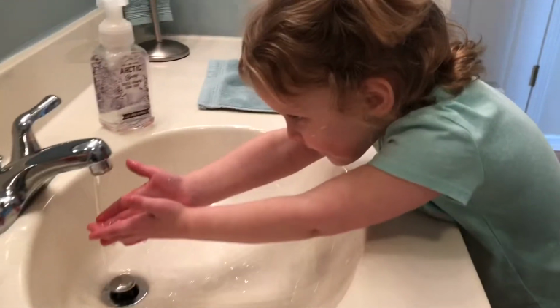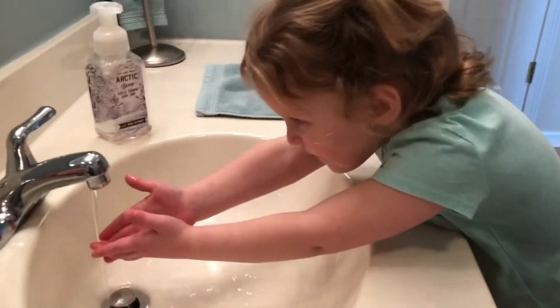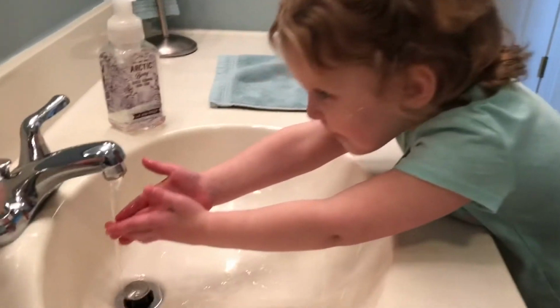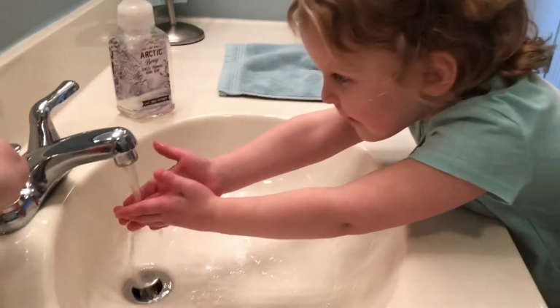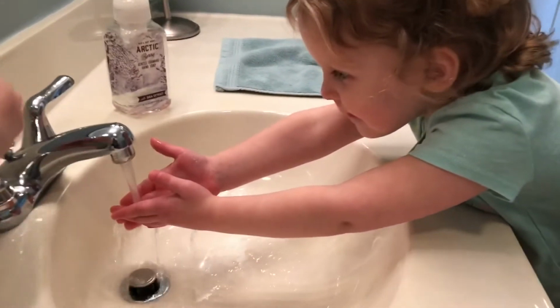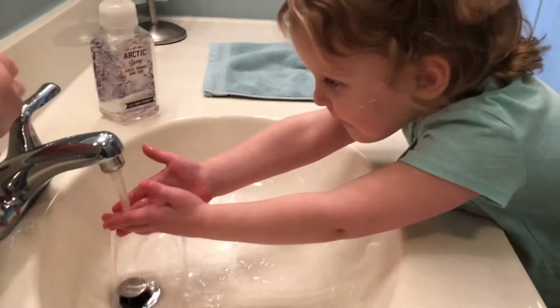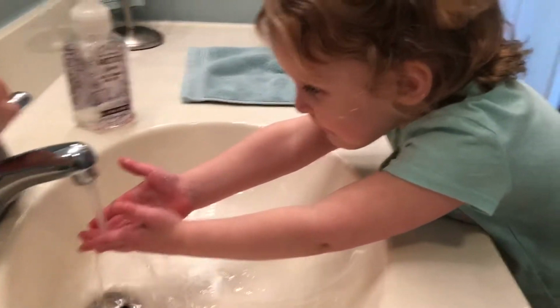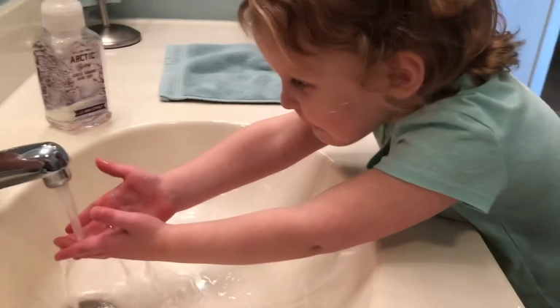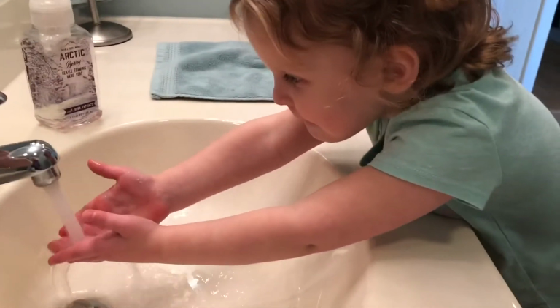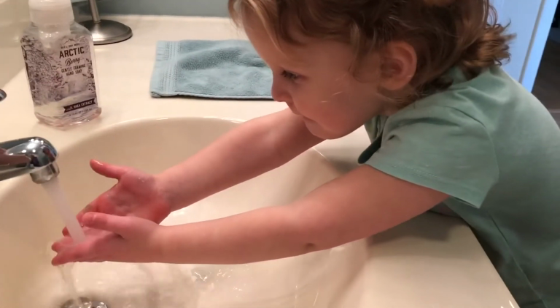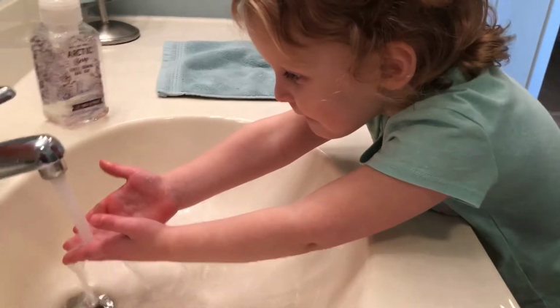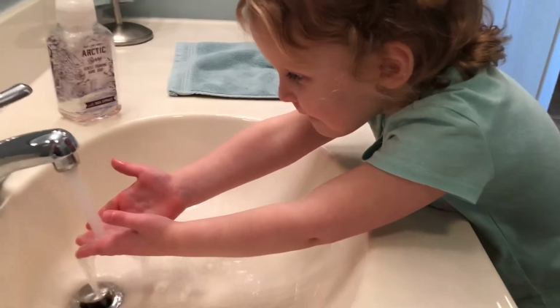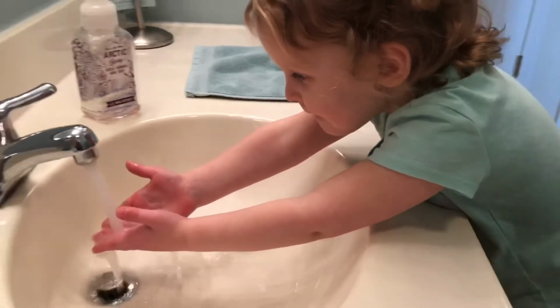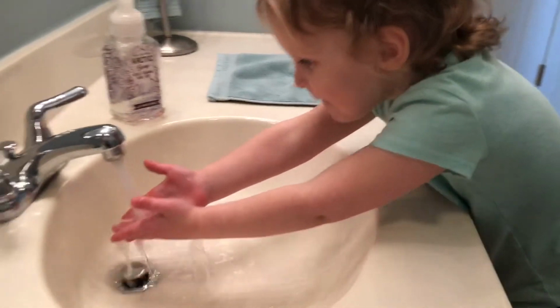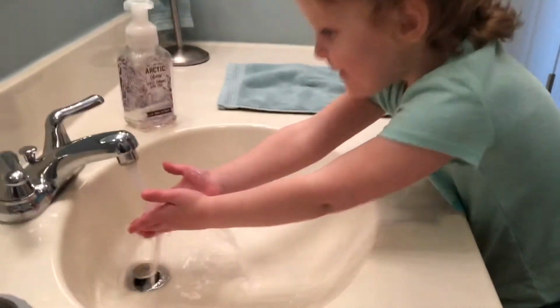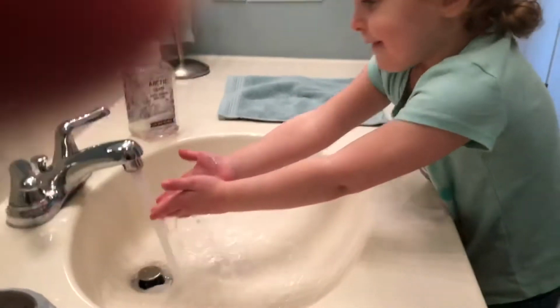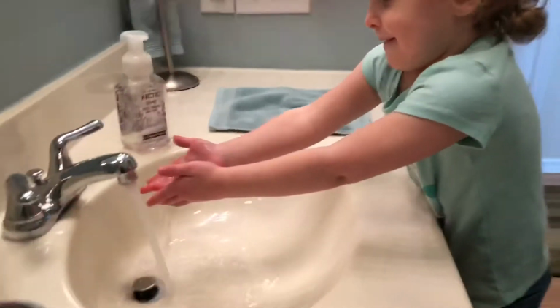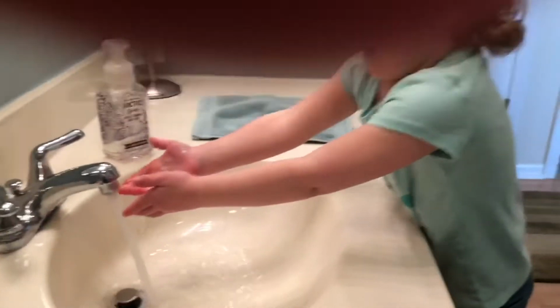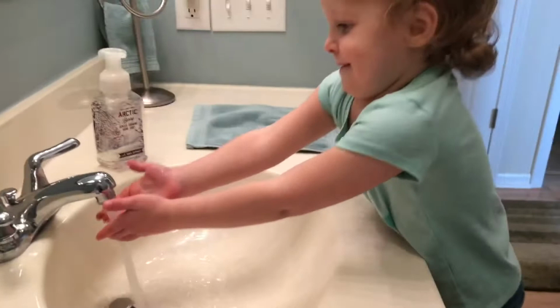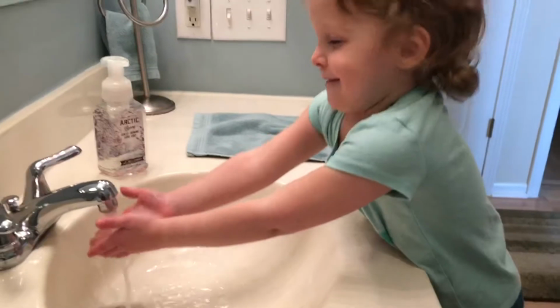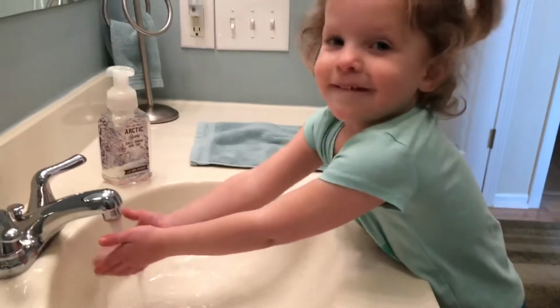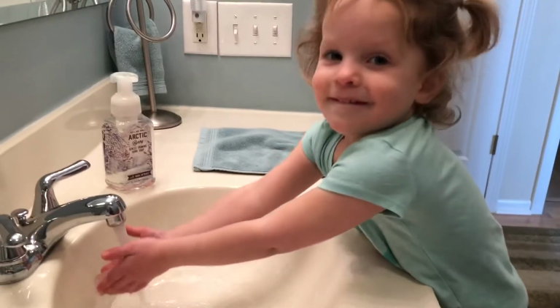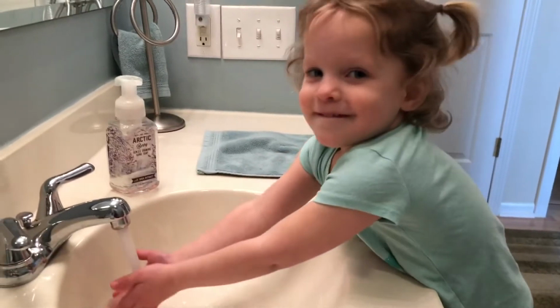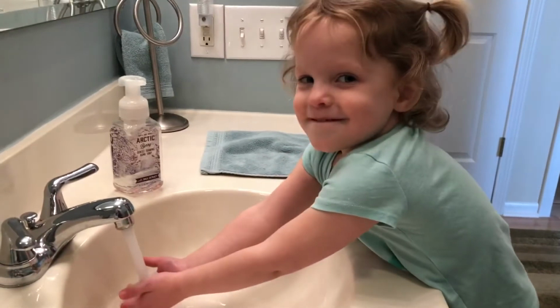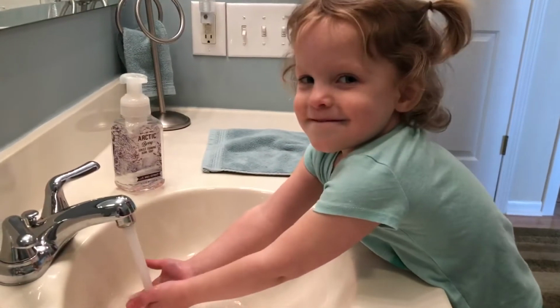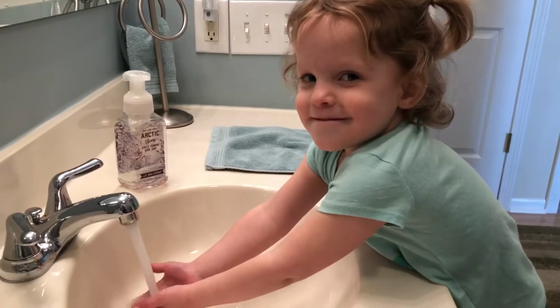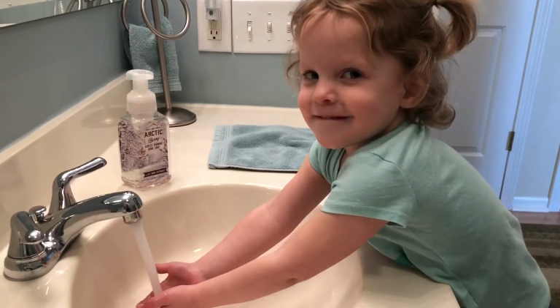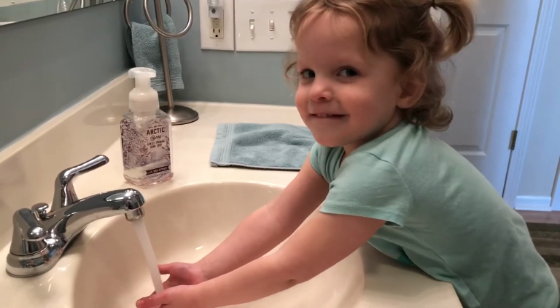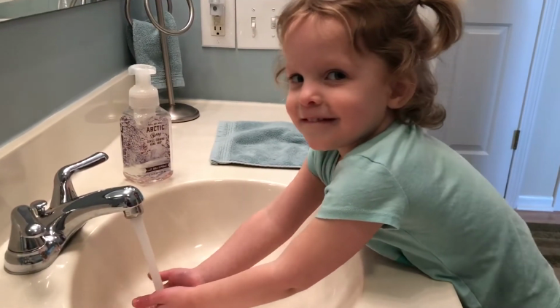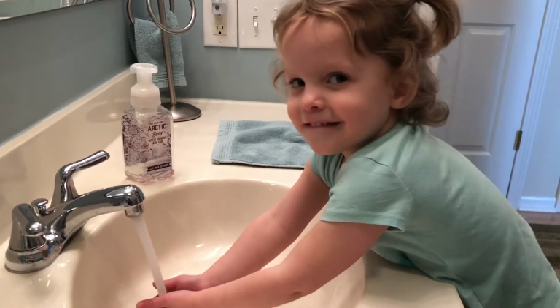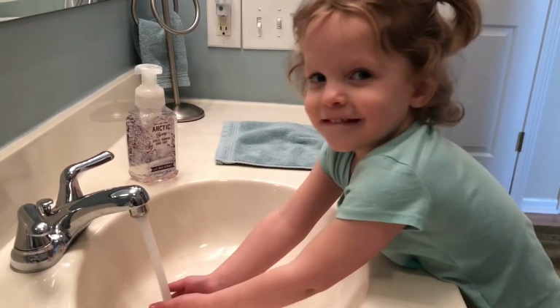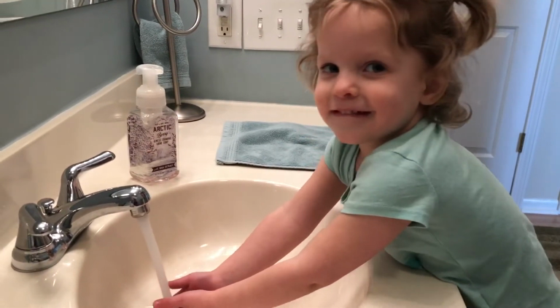So we're going to turn on the water. Now get some soap.